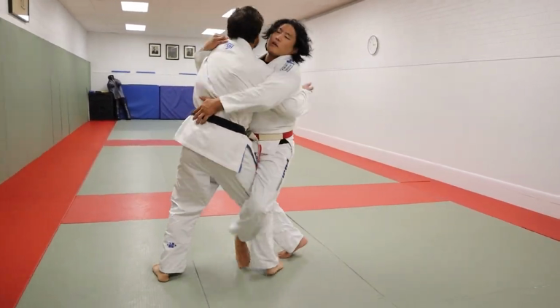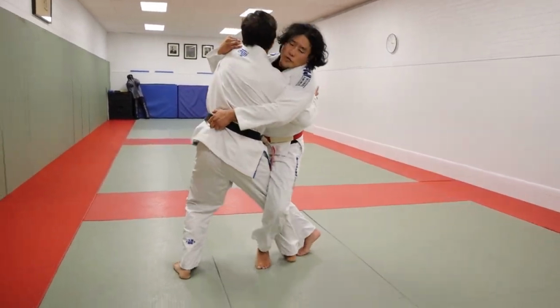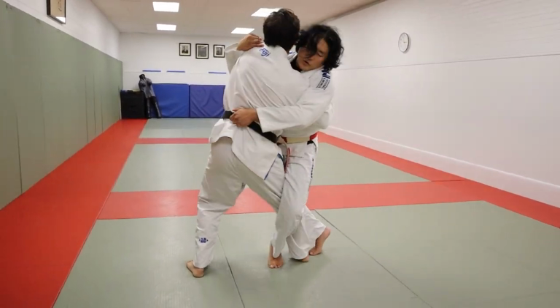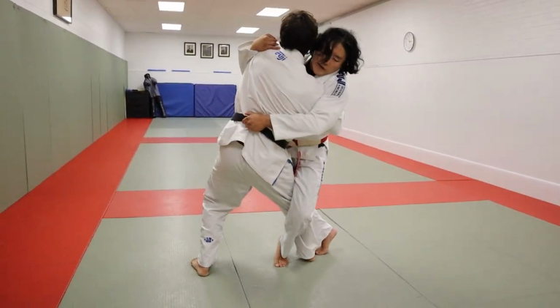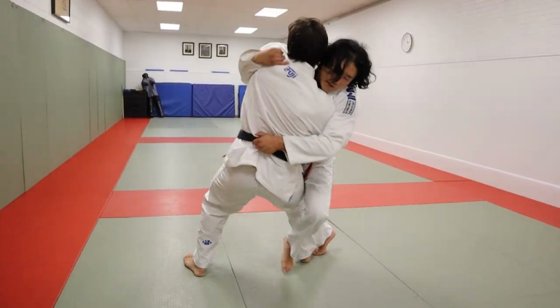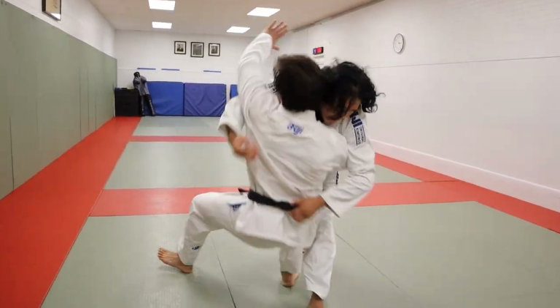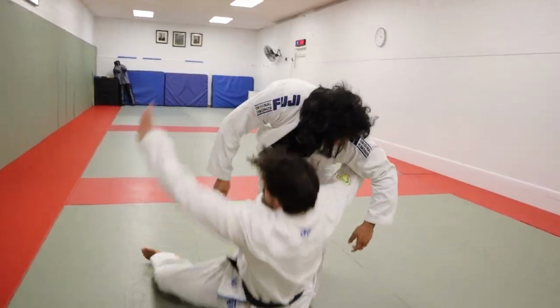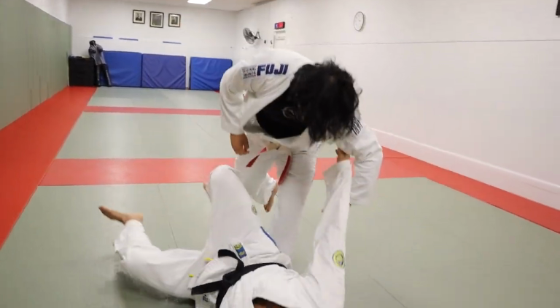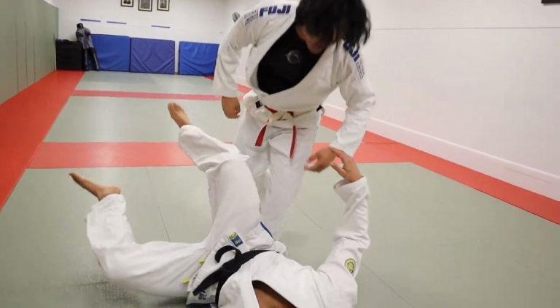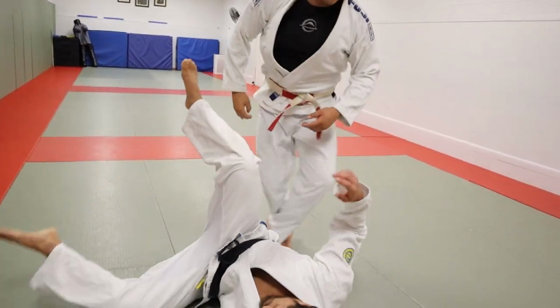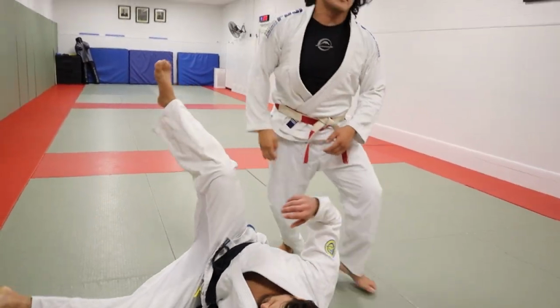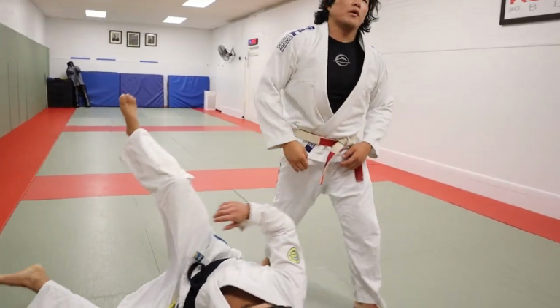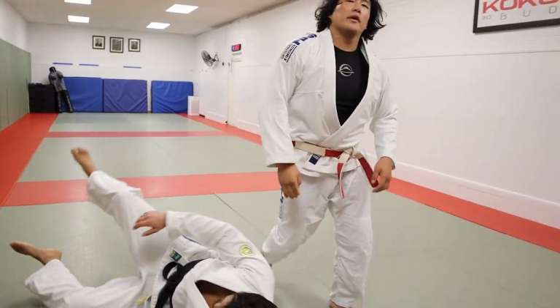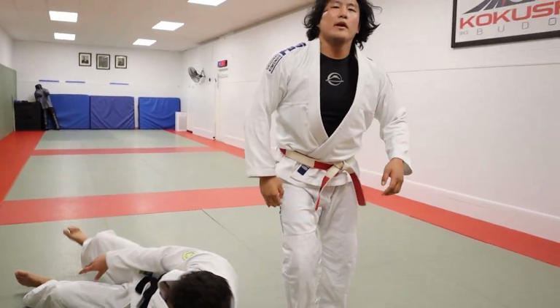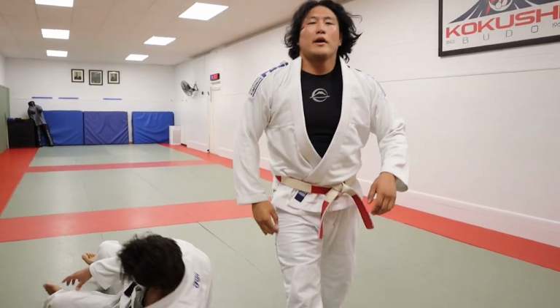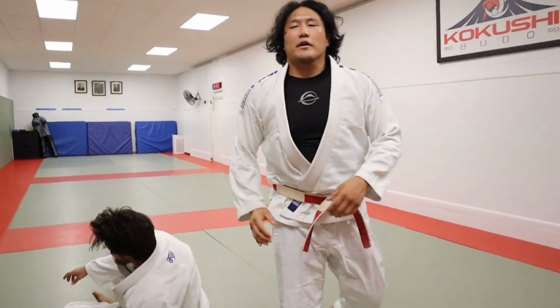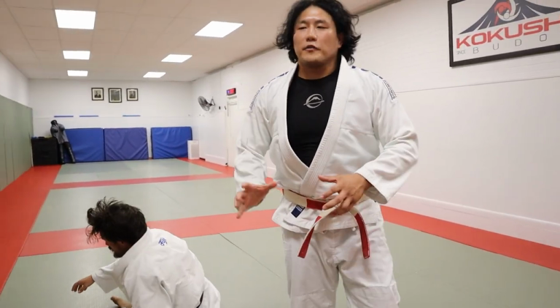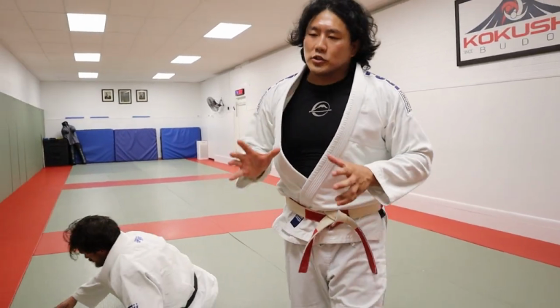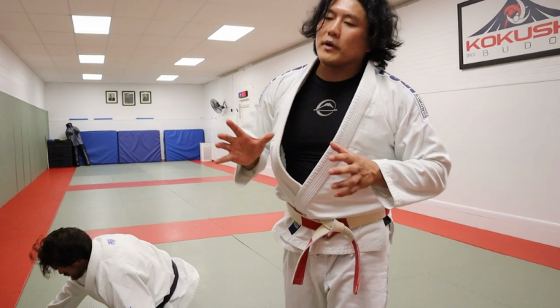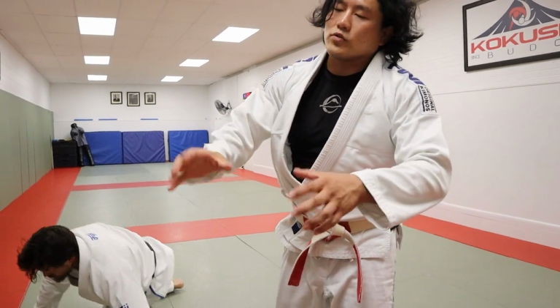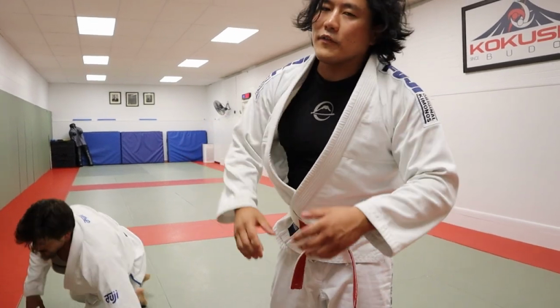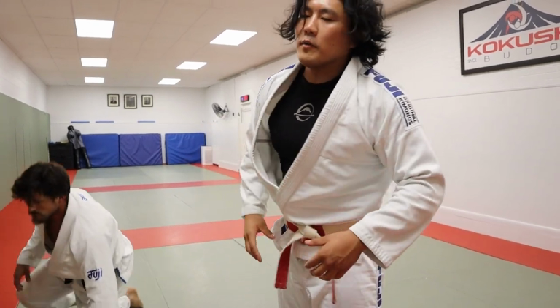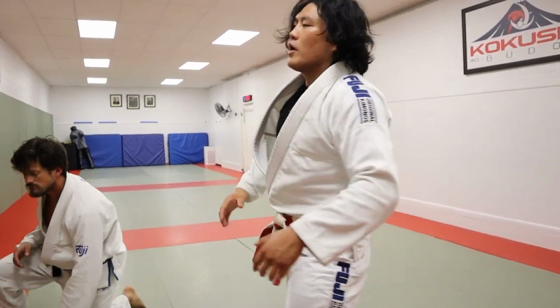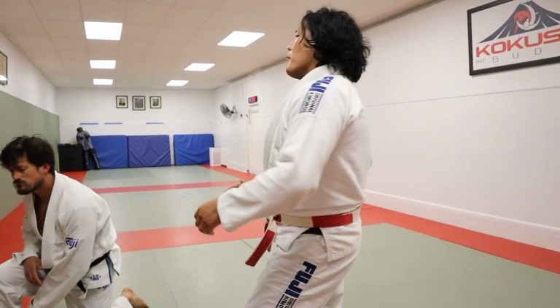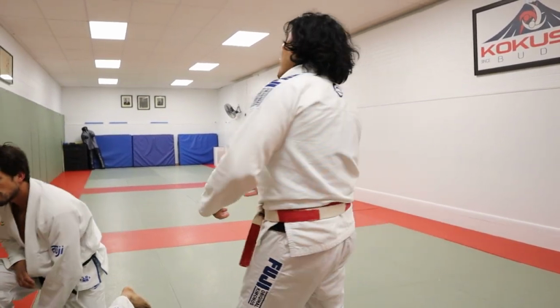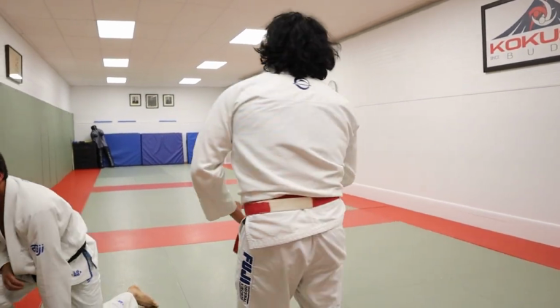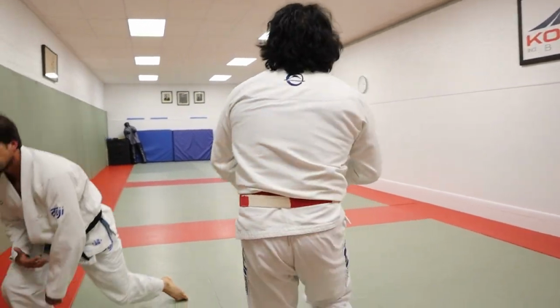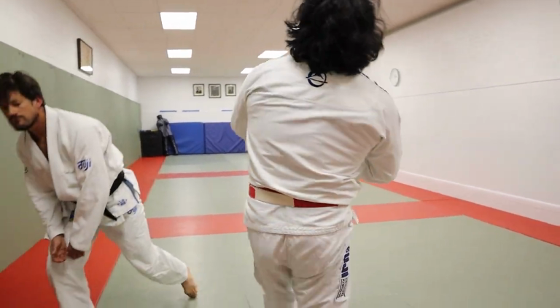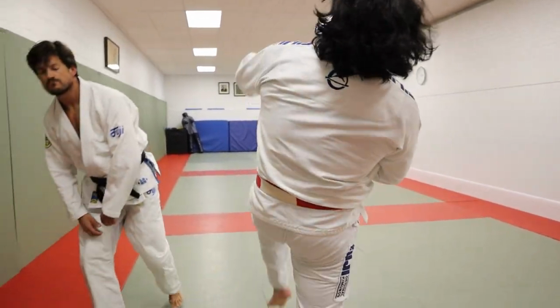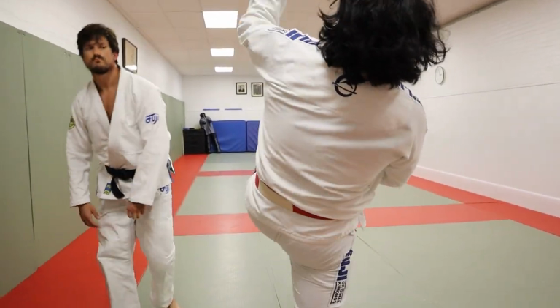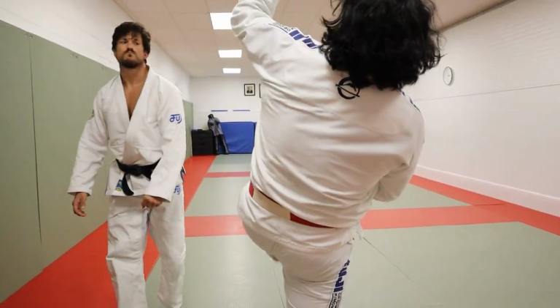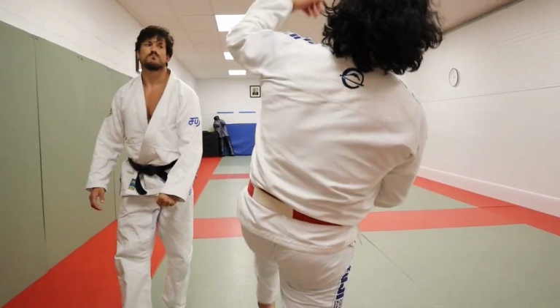Kosotogake. Hug my opponent. I can finish it by driving him — back step, back arch.